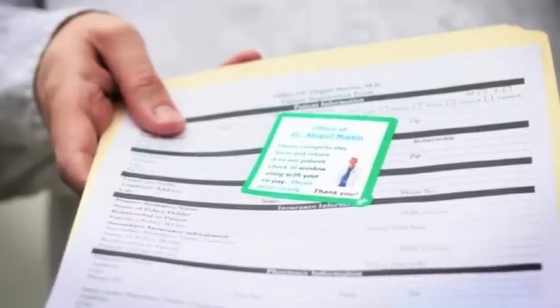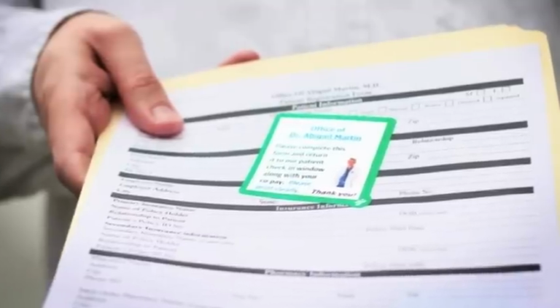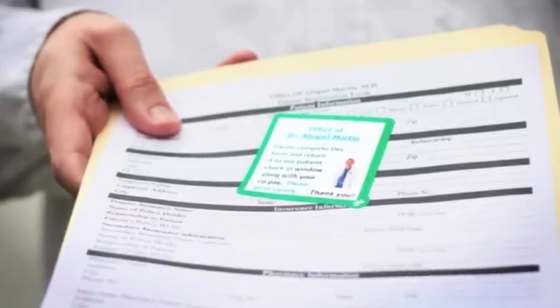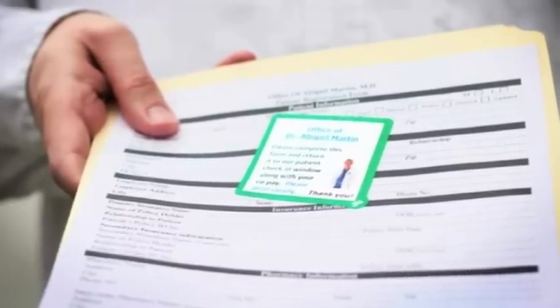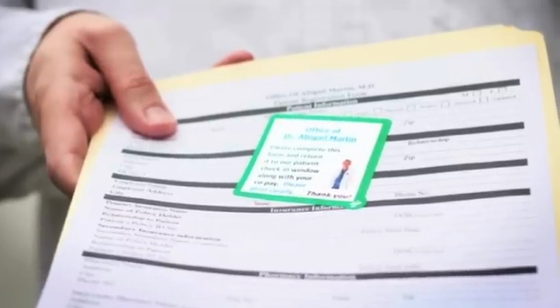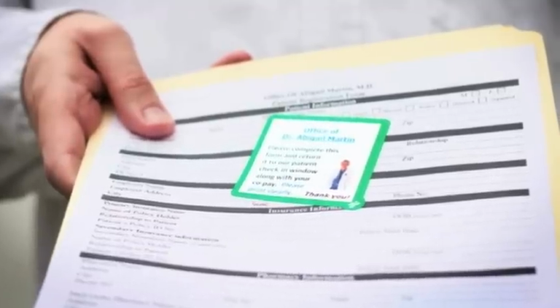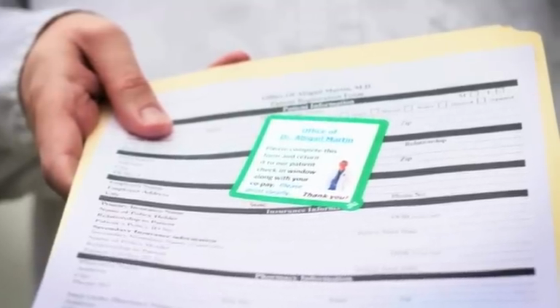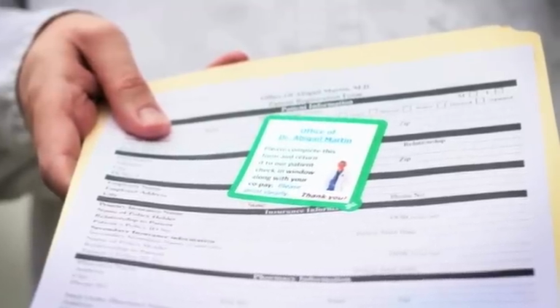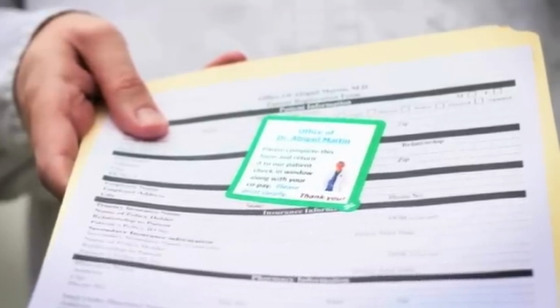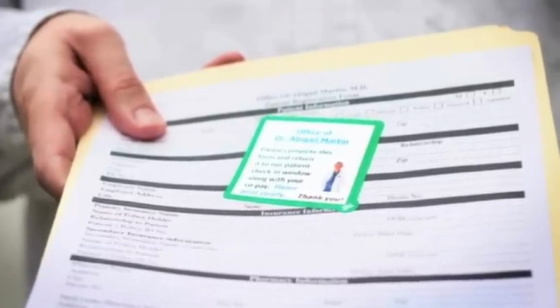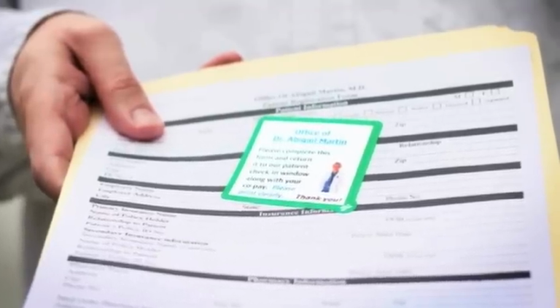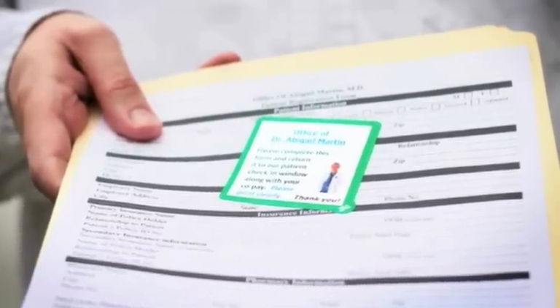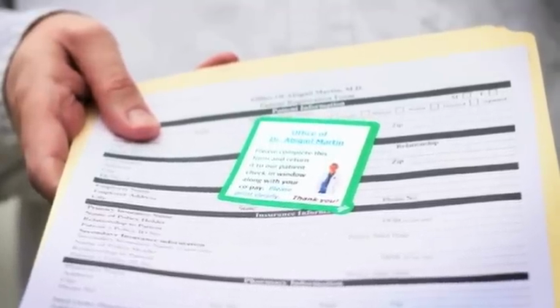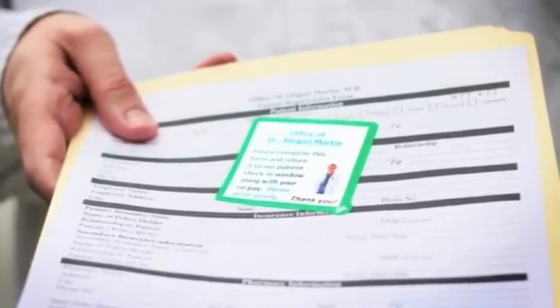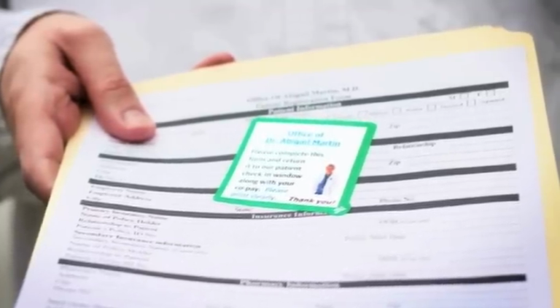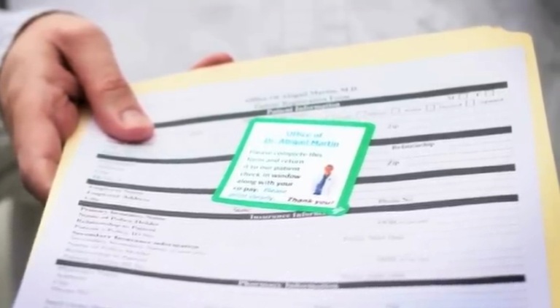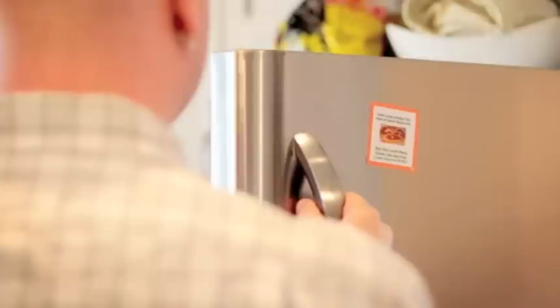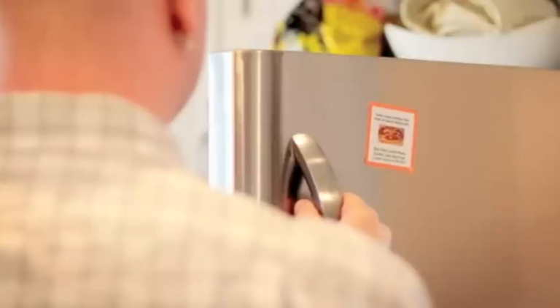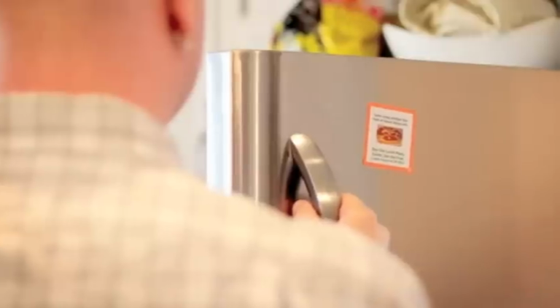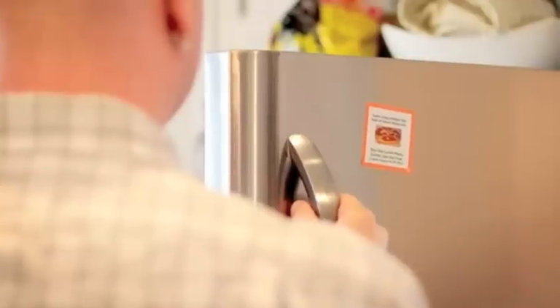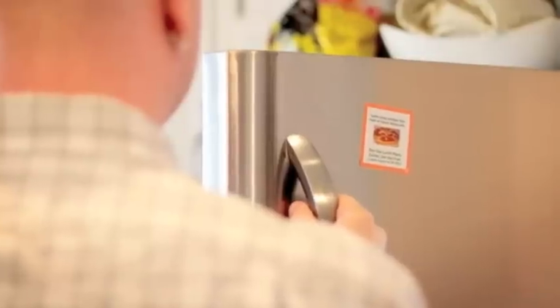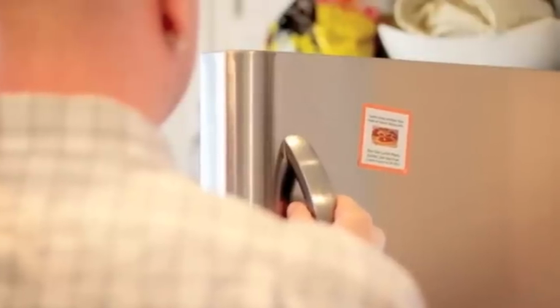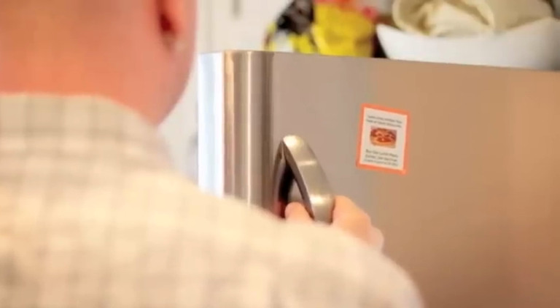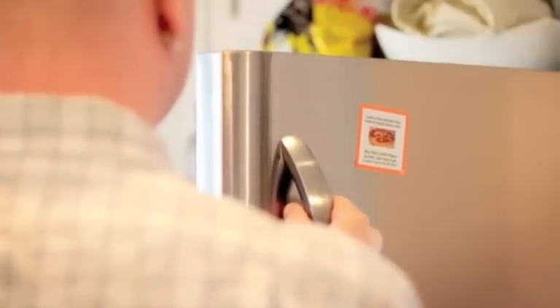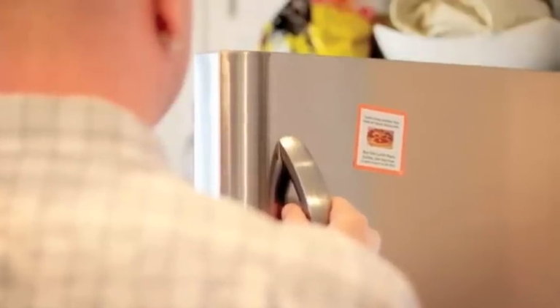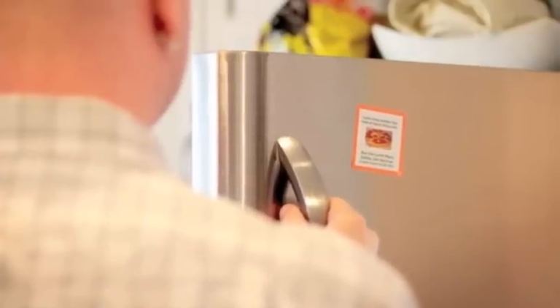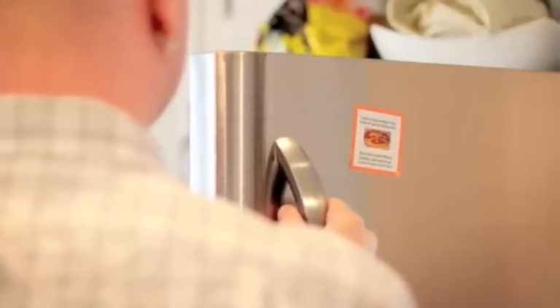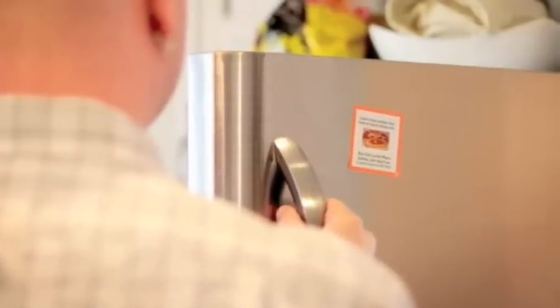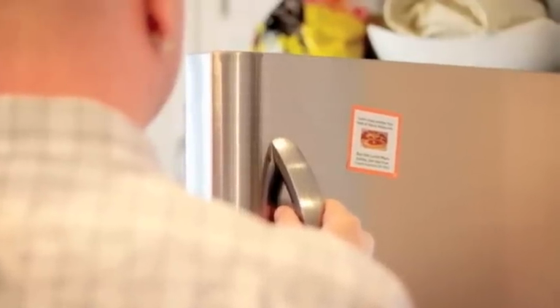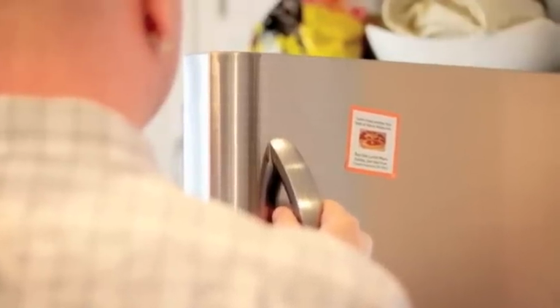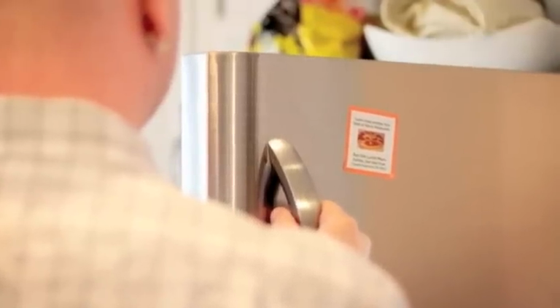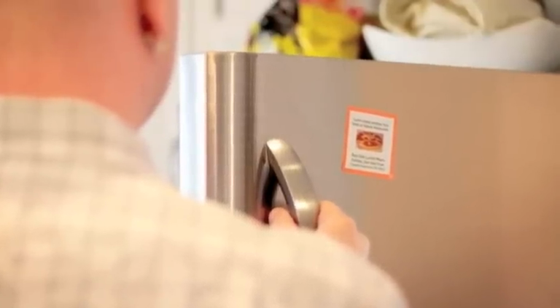My removable stickers make sure your message will be unique, eye-catching, and more importantly, sticks.